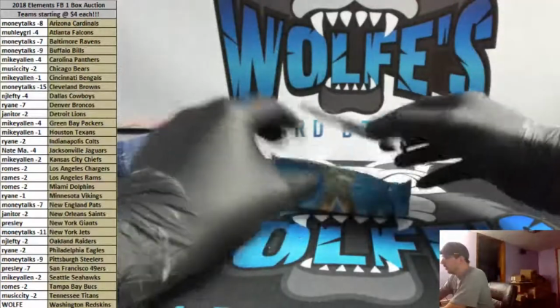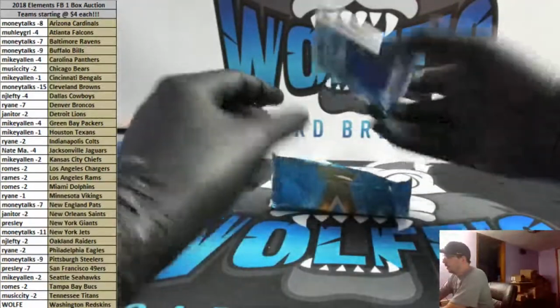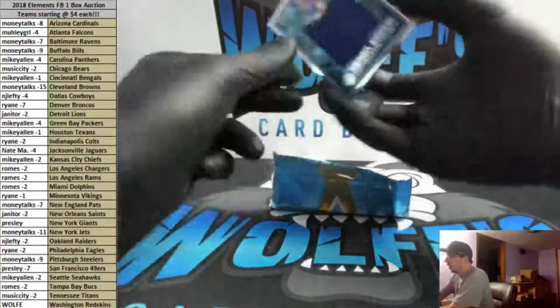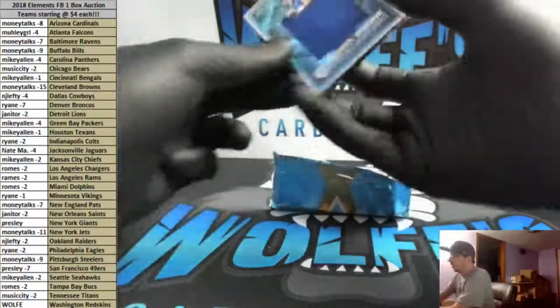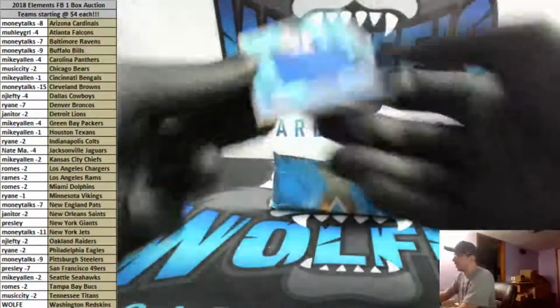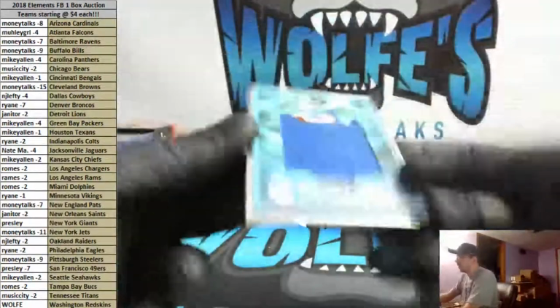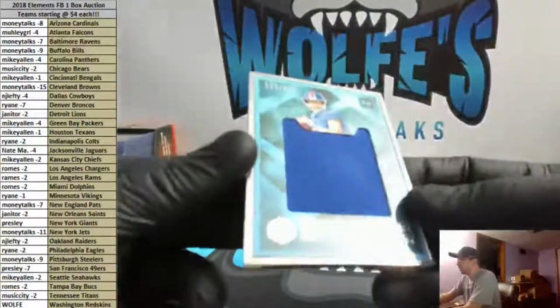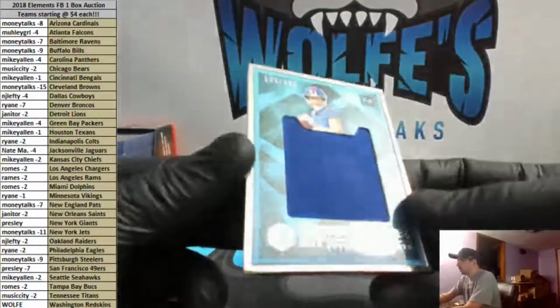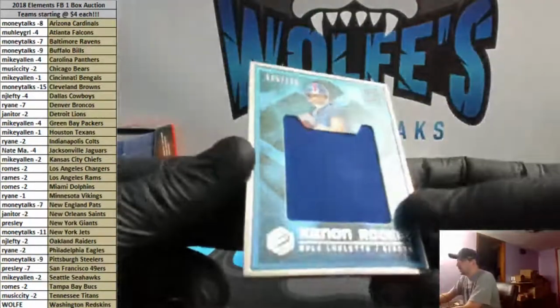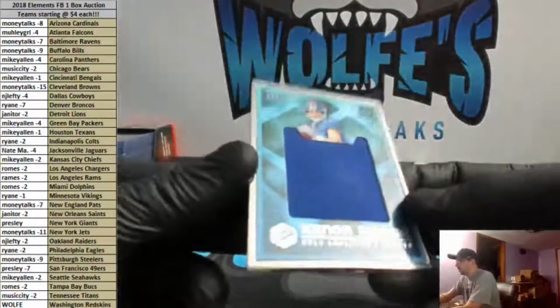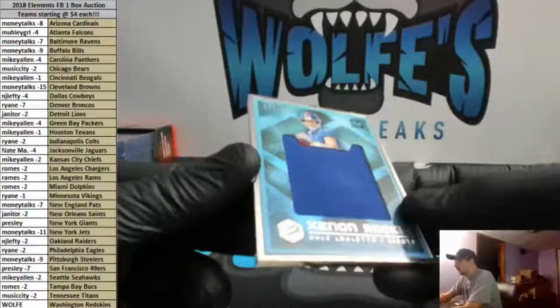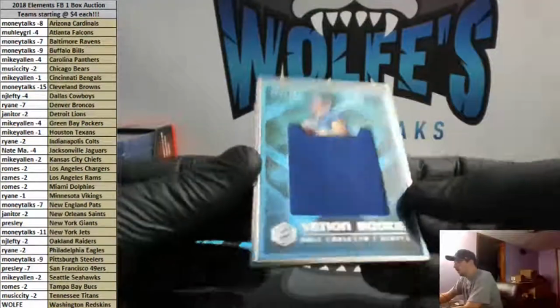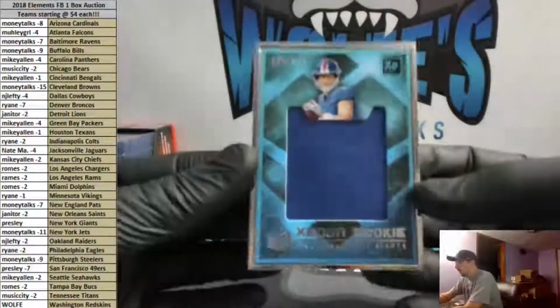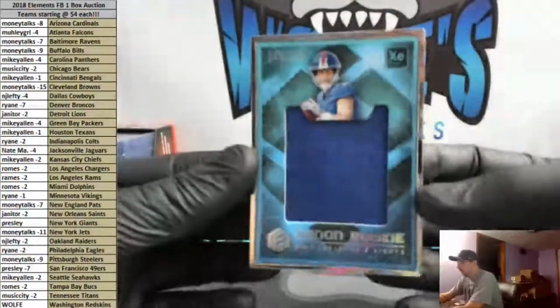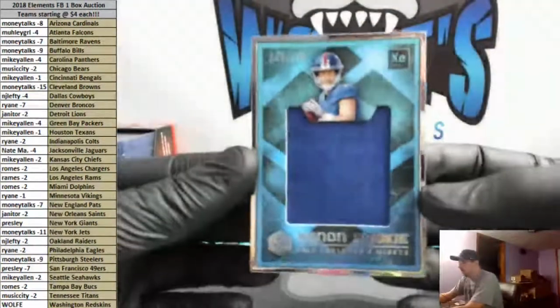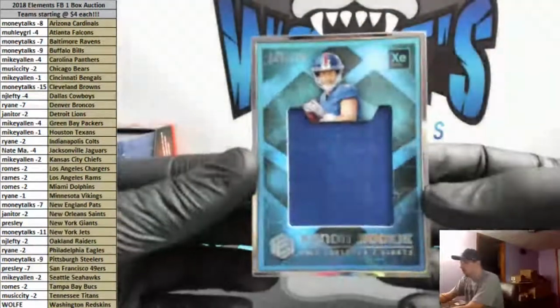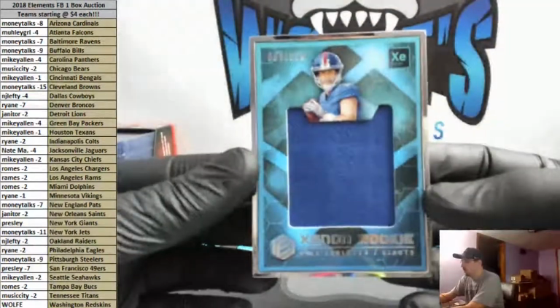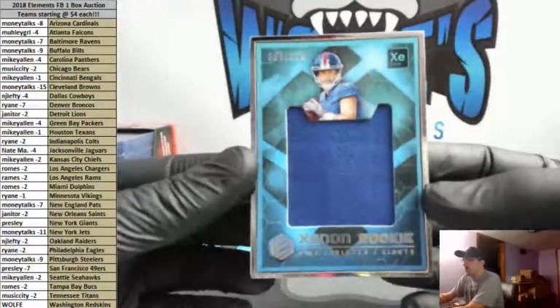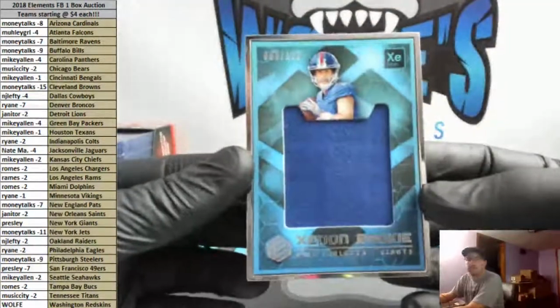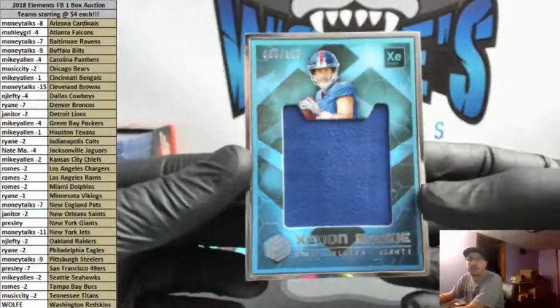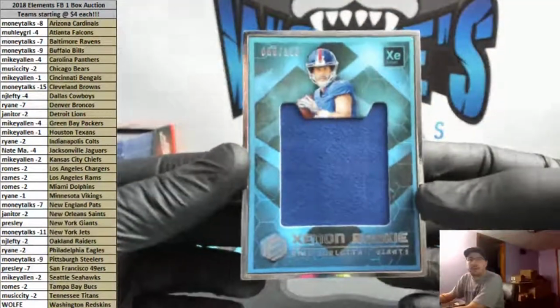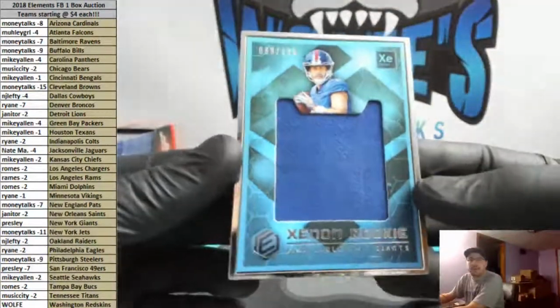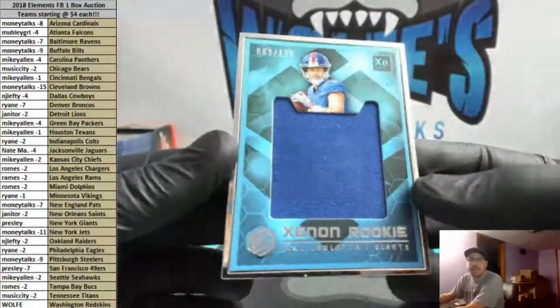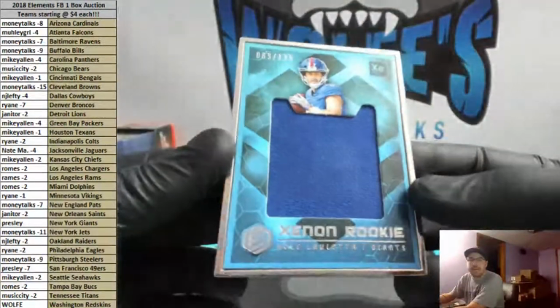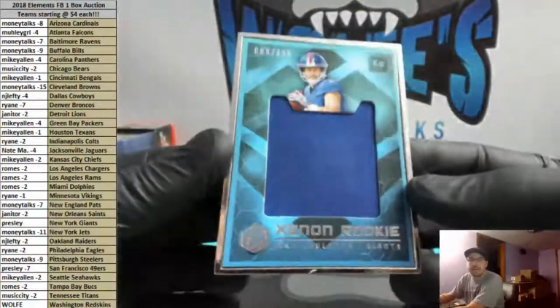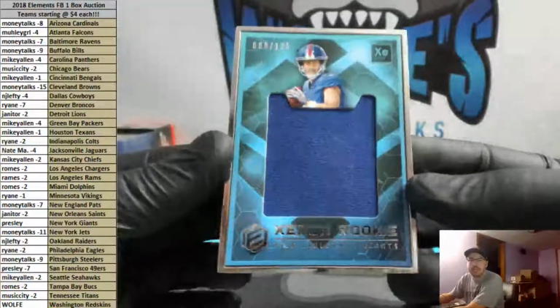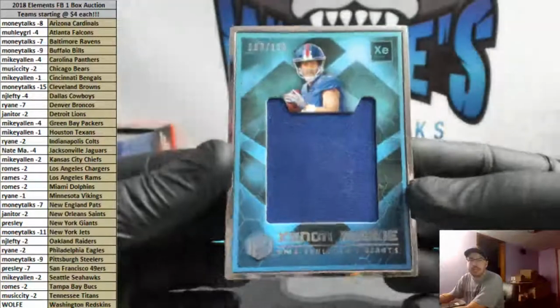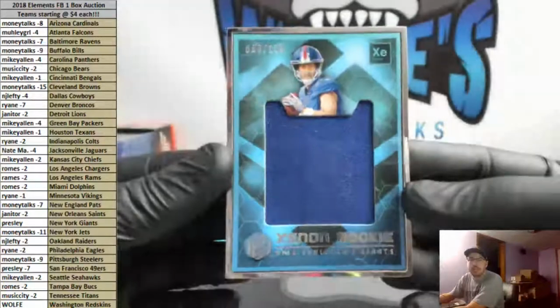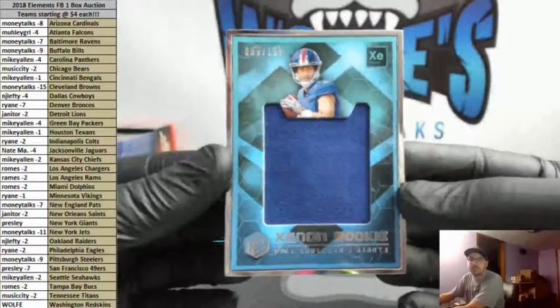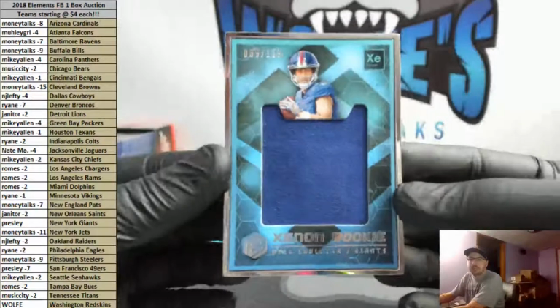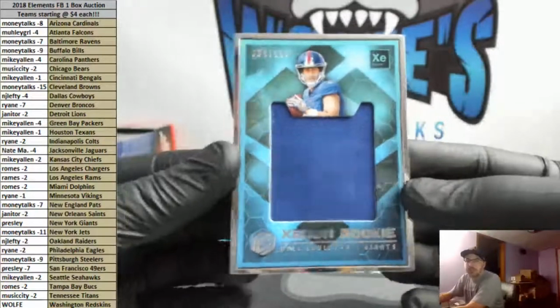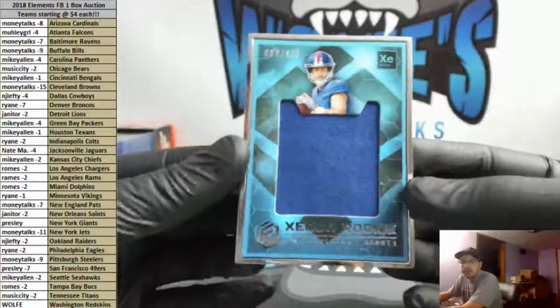Up next, for the G-men — 89 of 125, Kyle Lolletta, Silver.